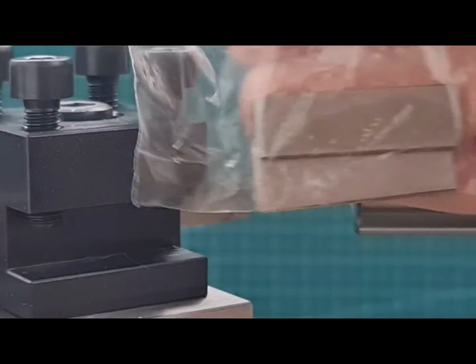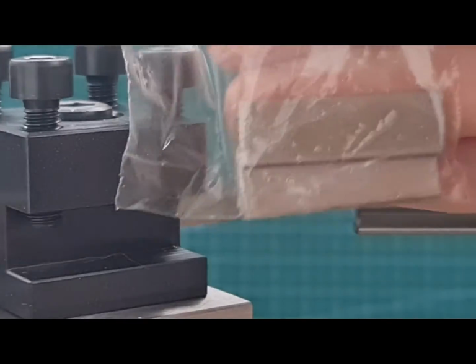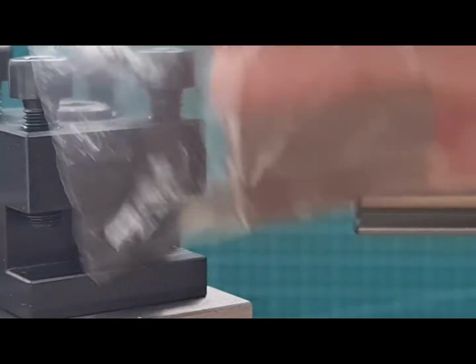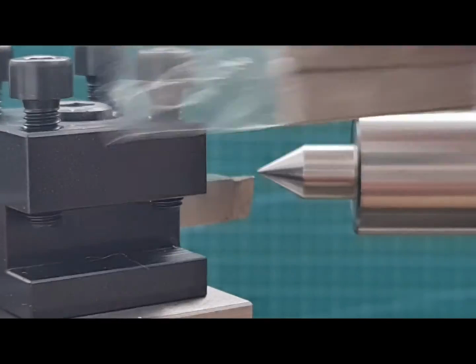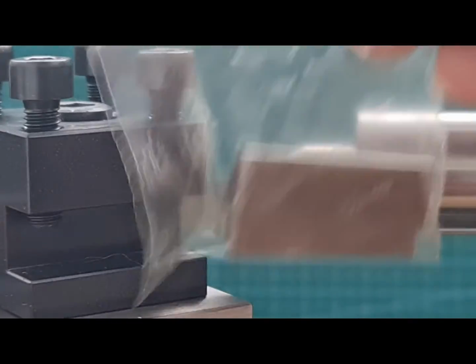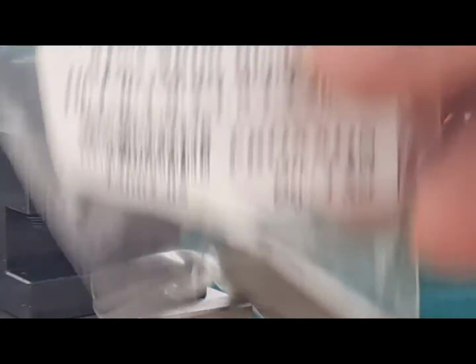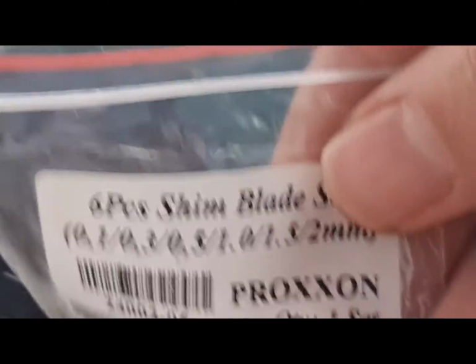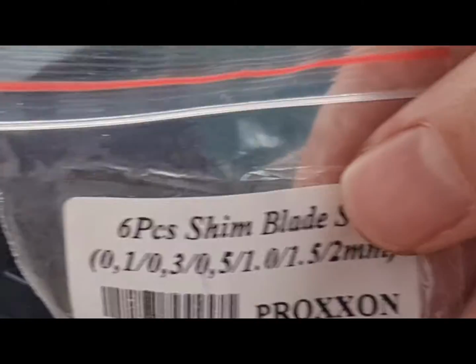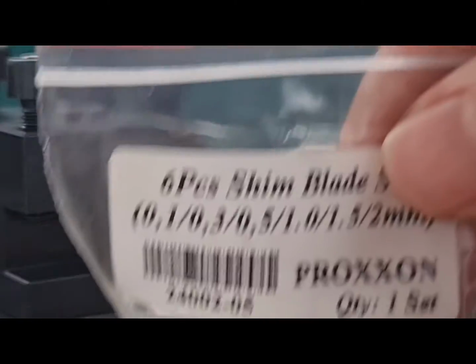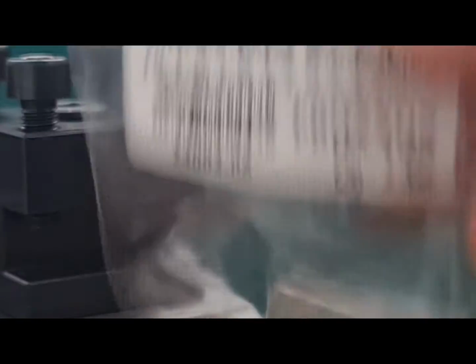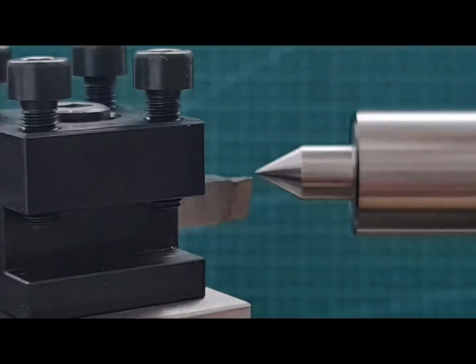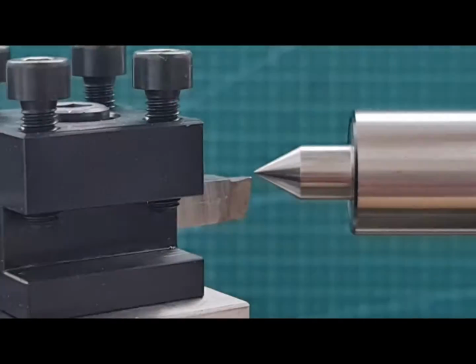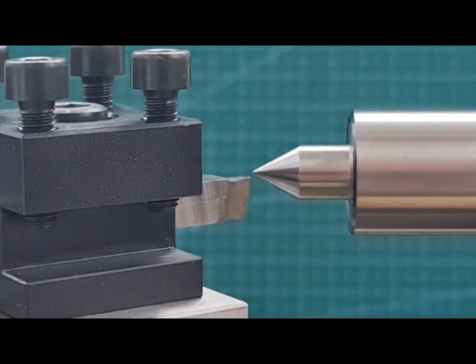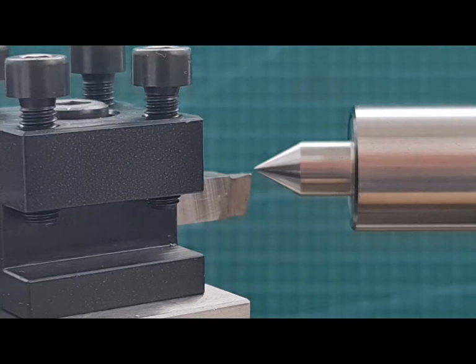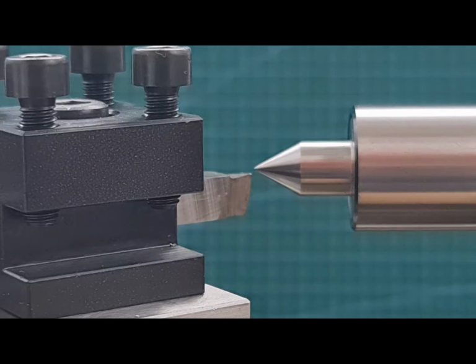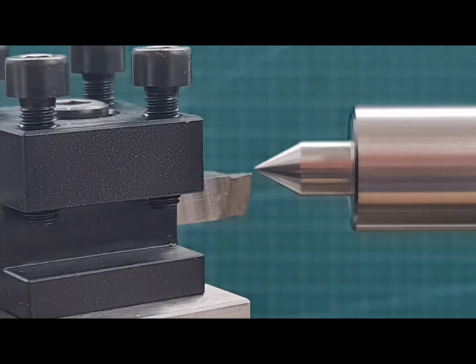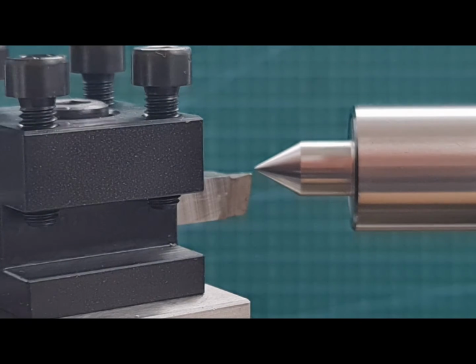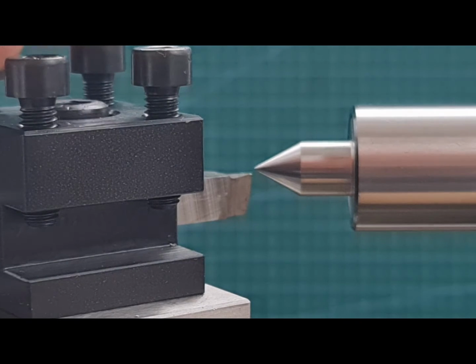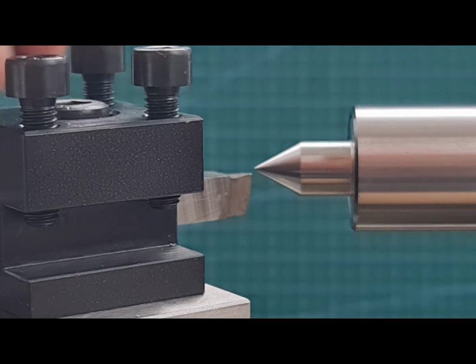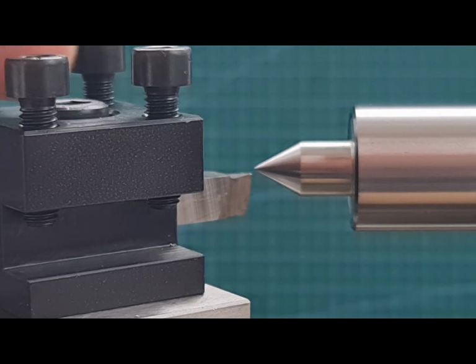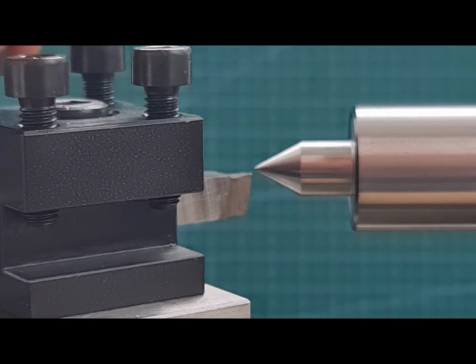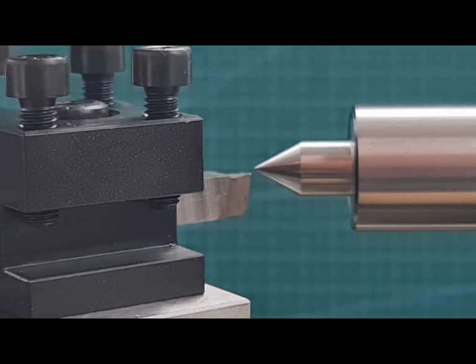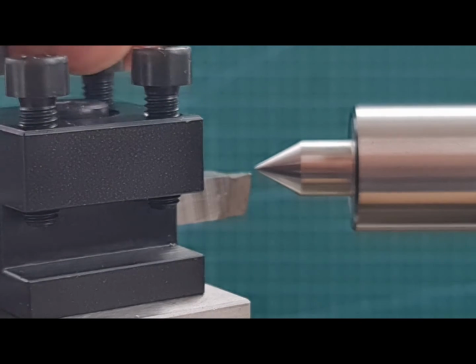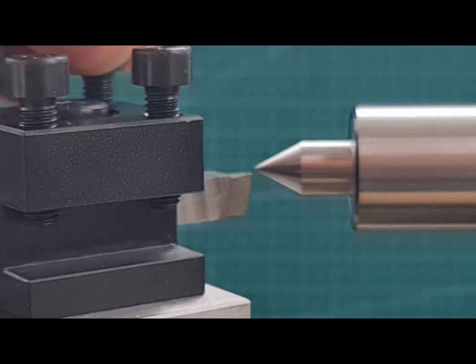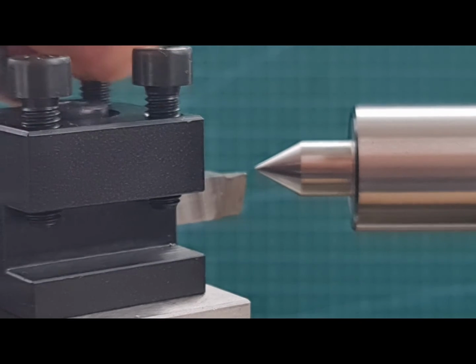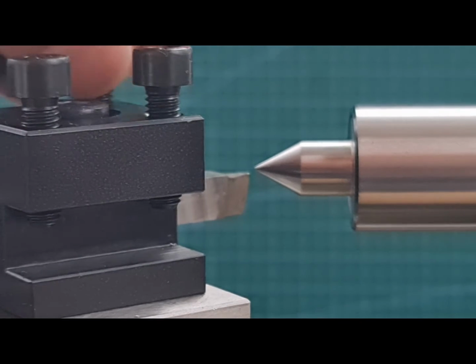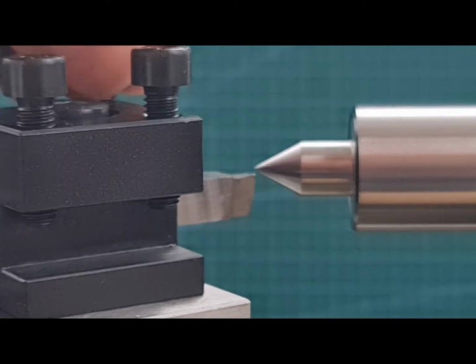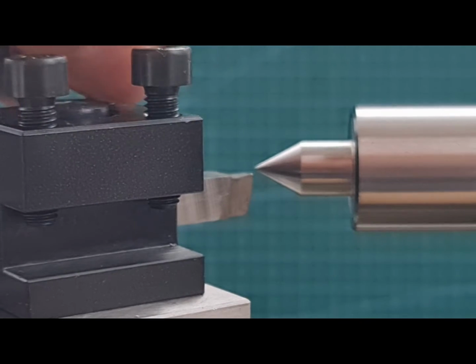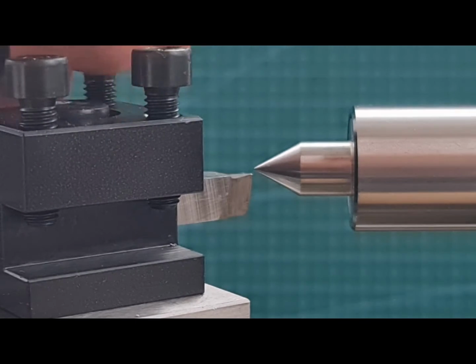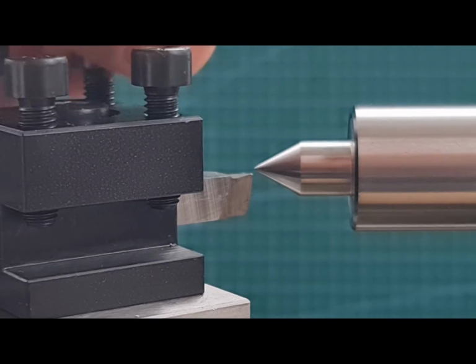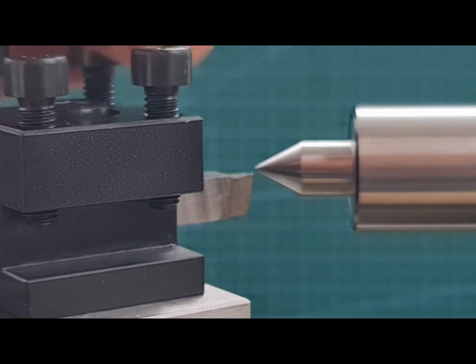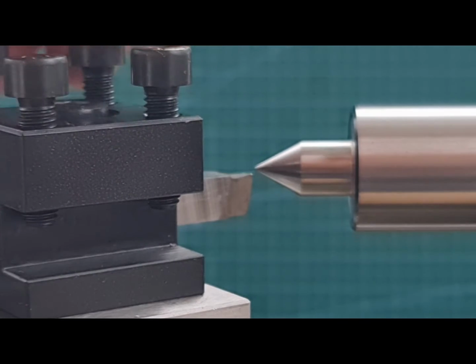To adjust the height of the cutting tool, I am using different size shims that came with the lathe. They are very useful and practical.